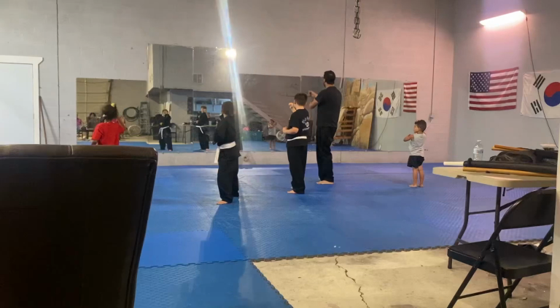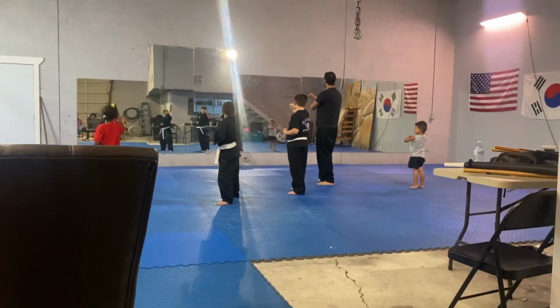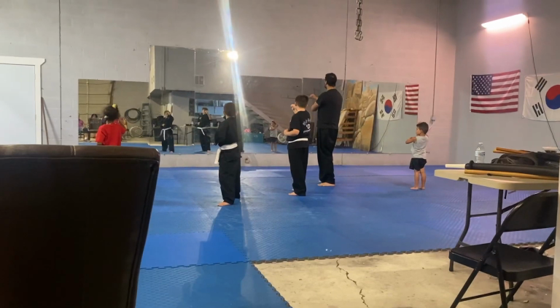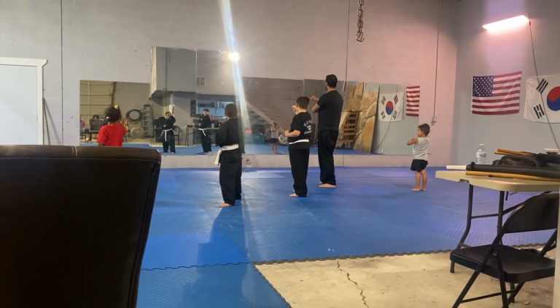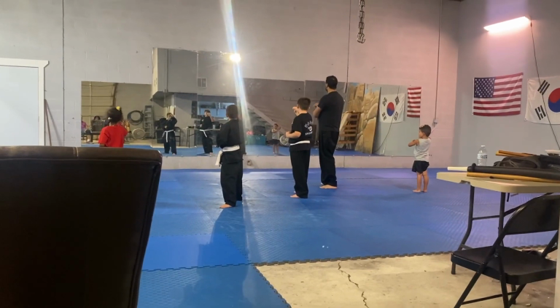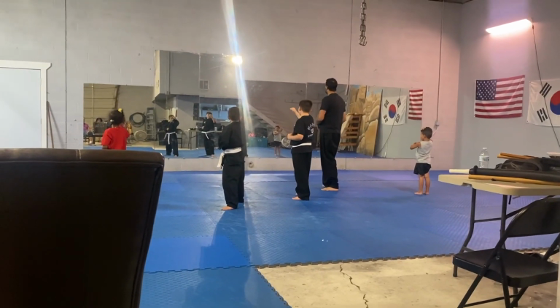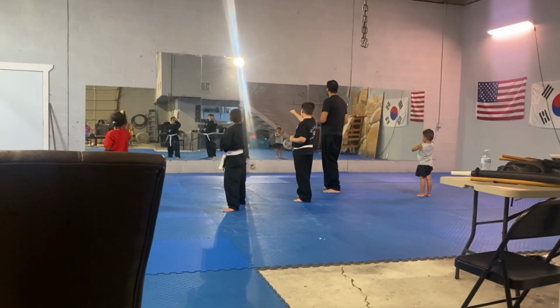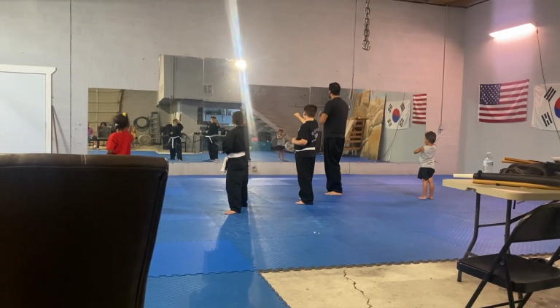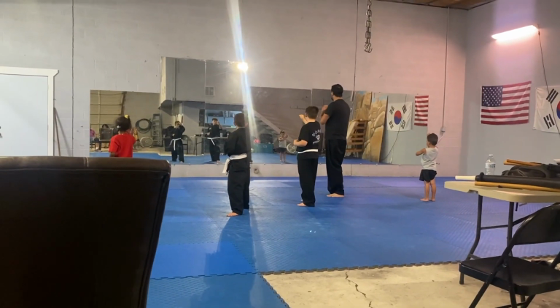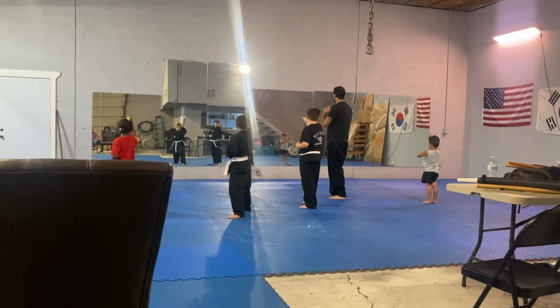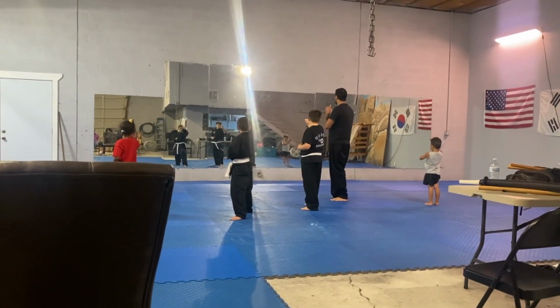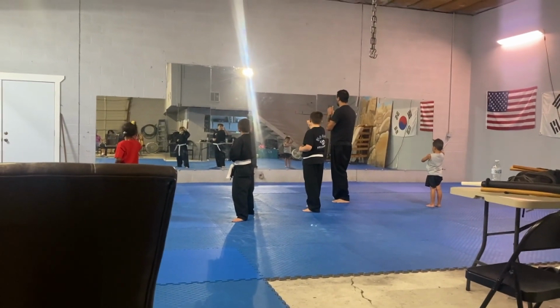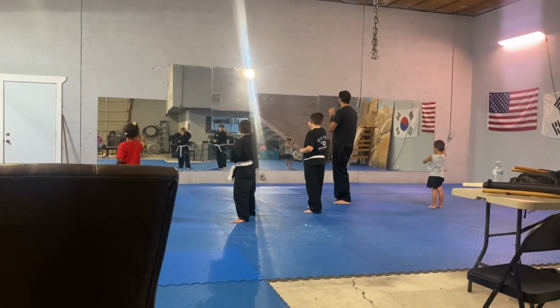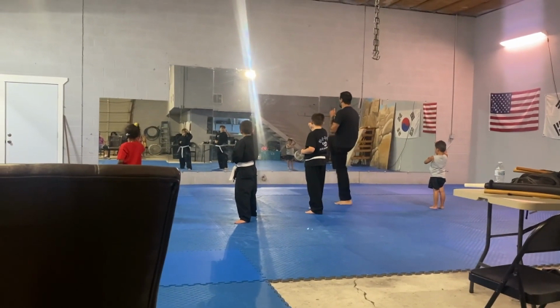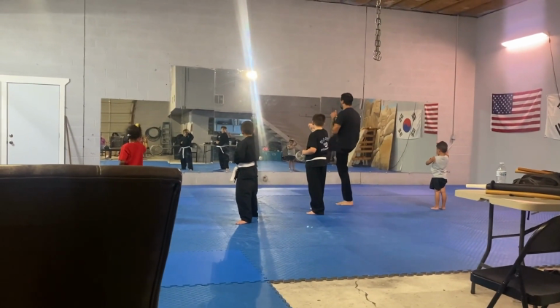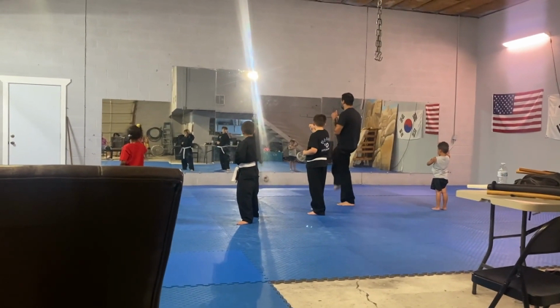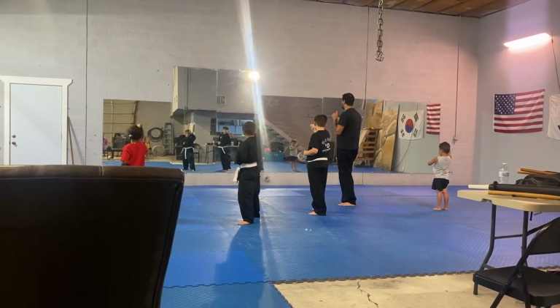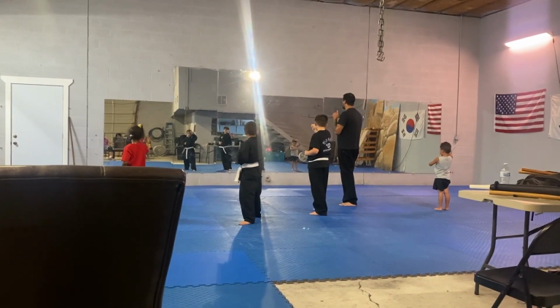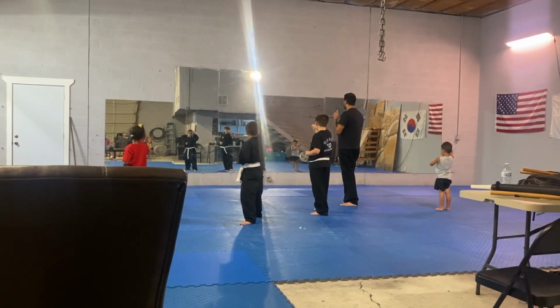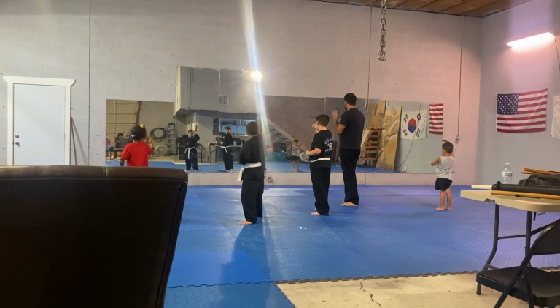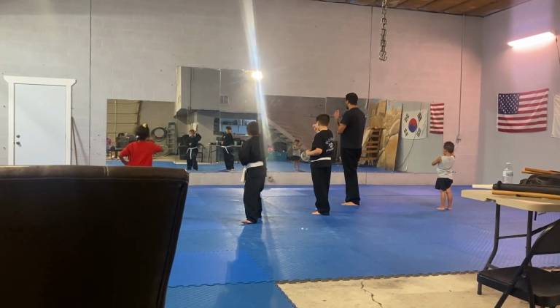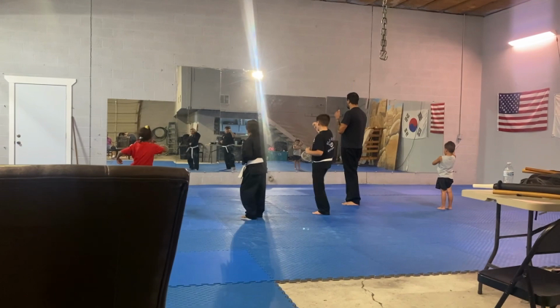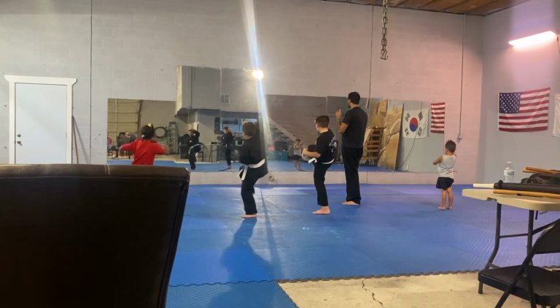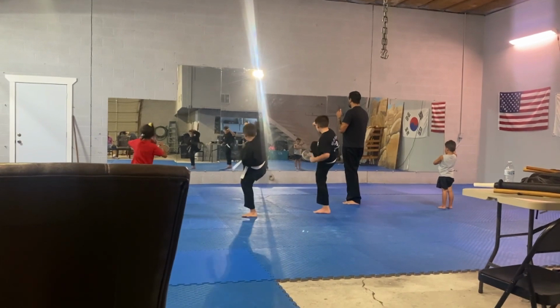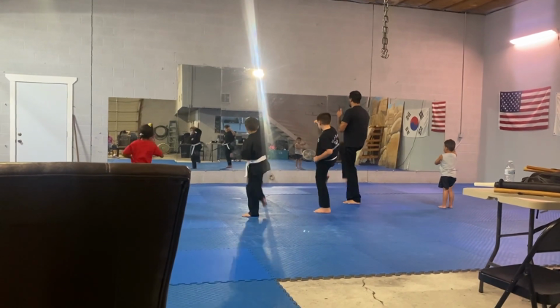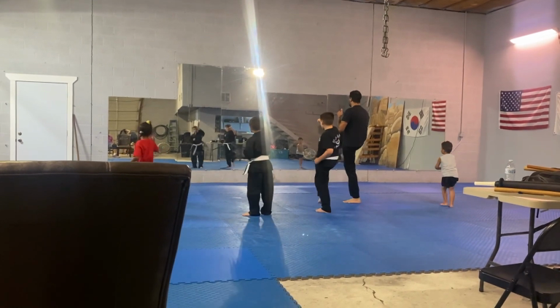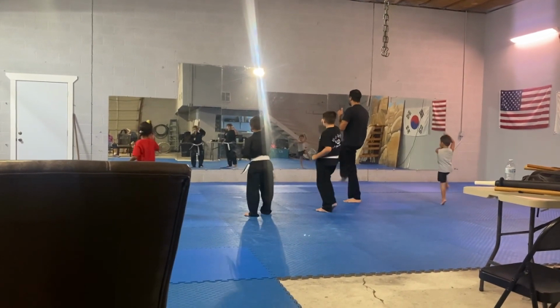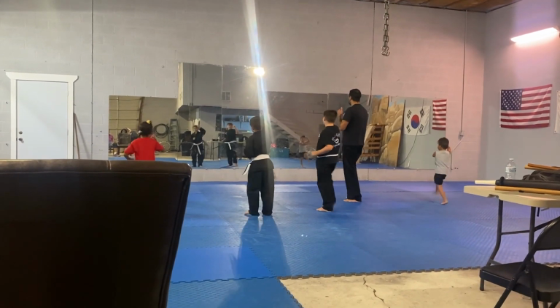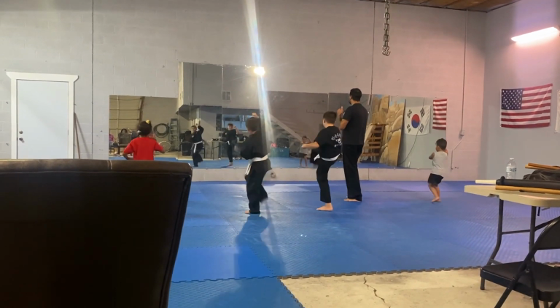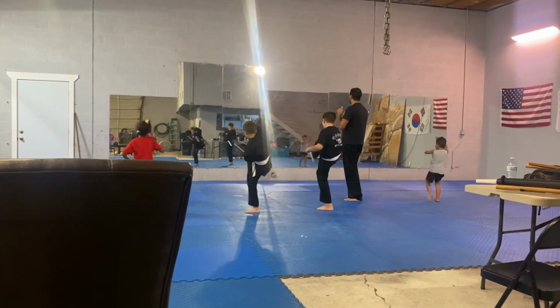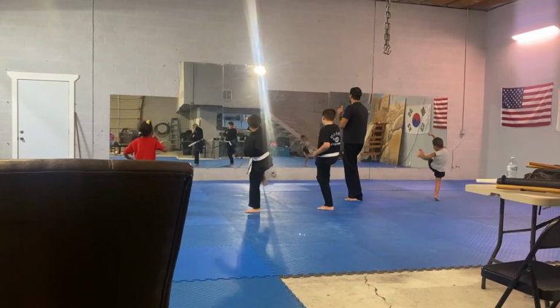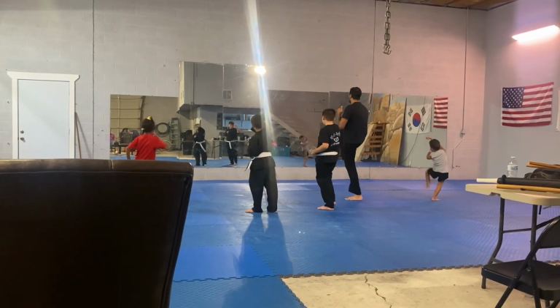Five belt kicking test. Three front leg front kick. One. Two. Three.